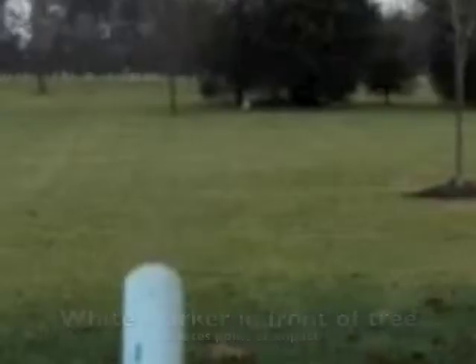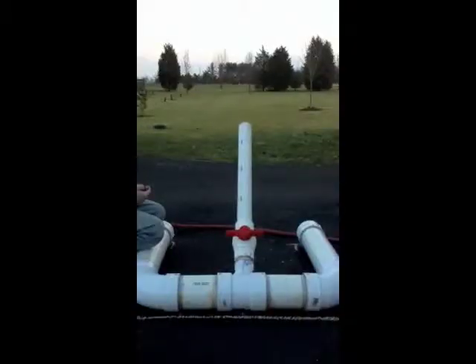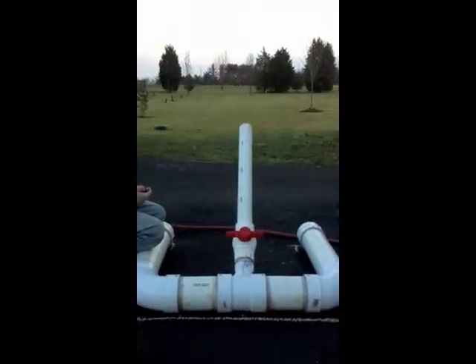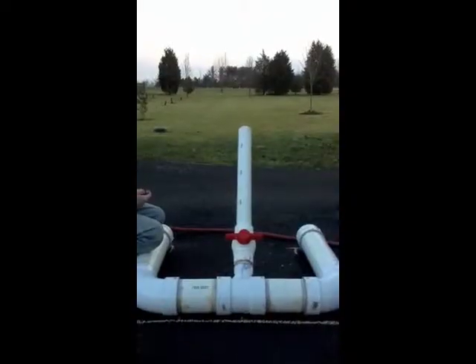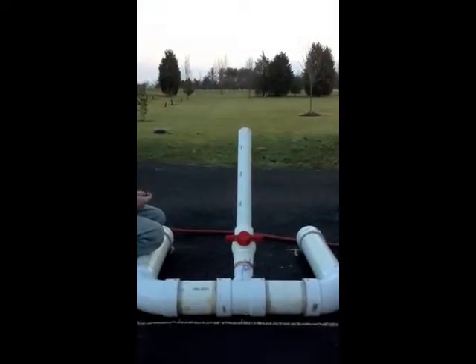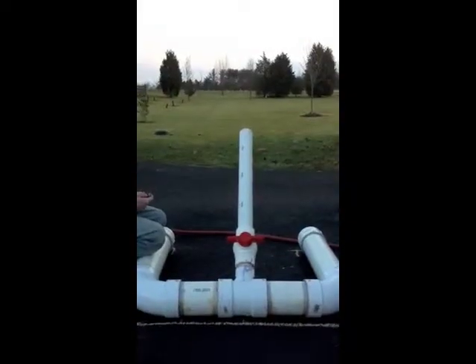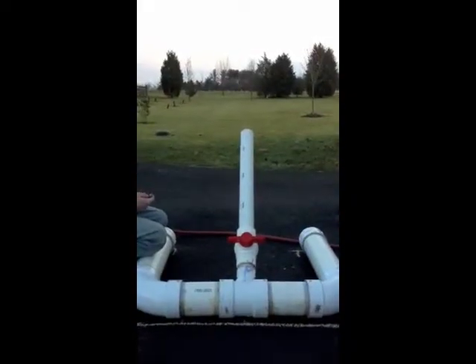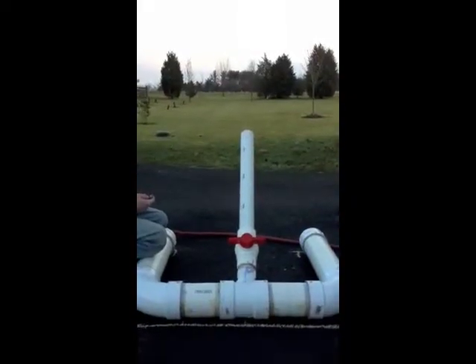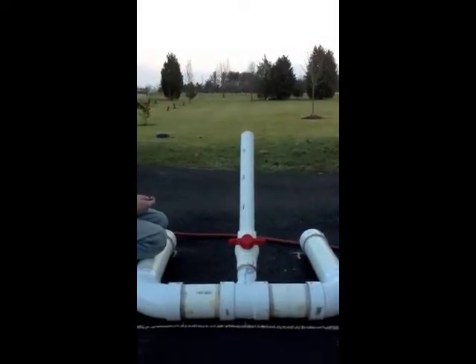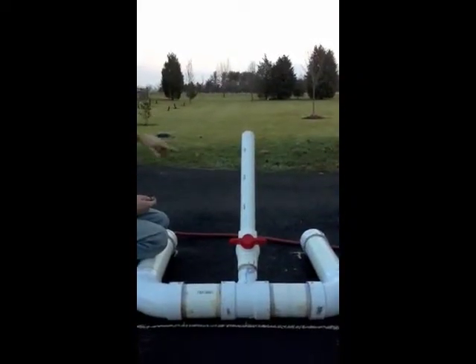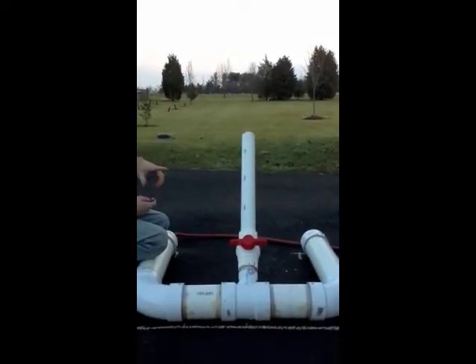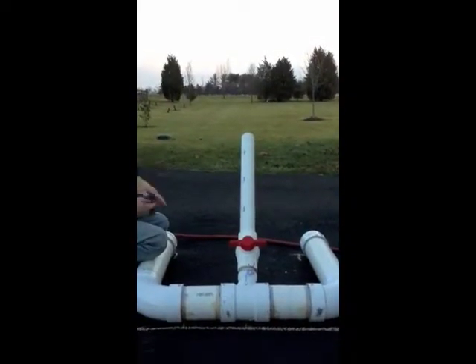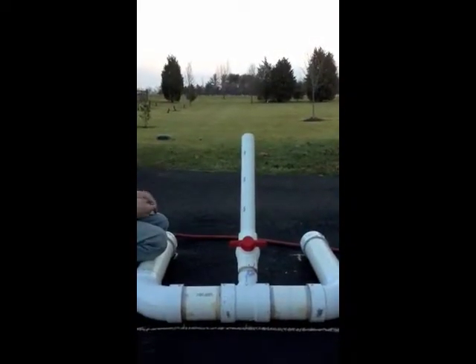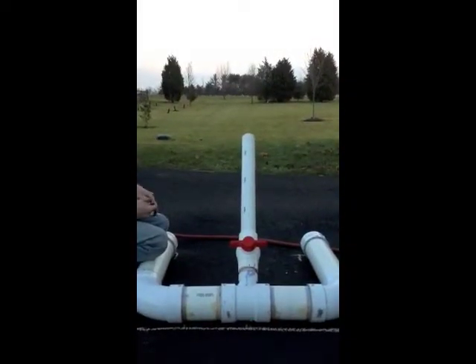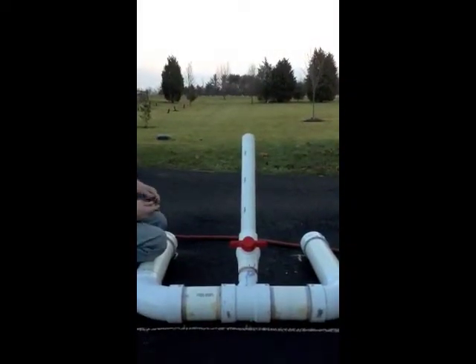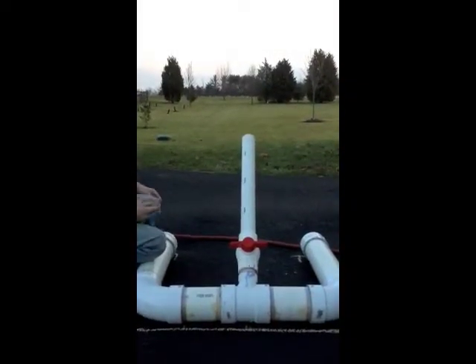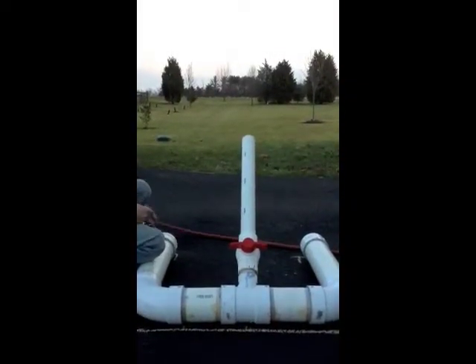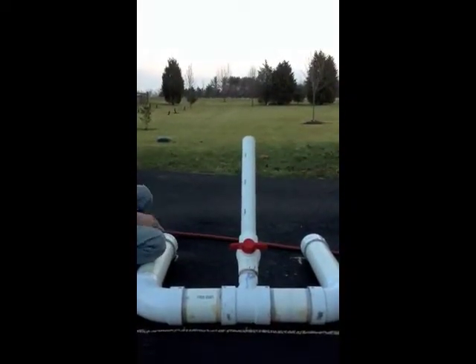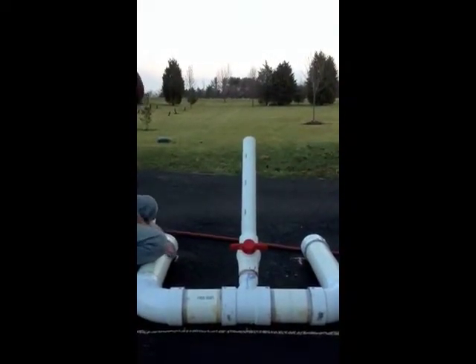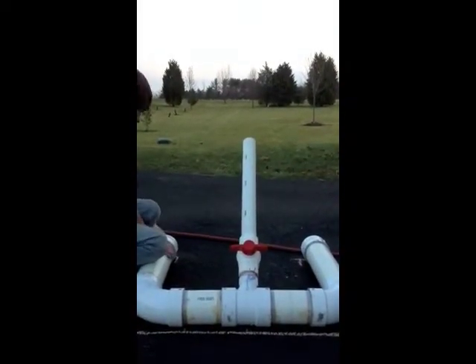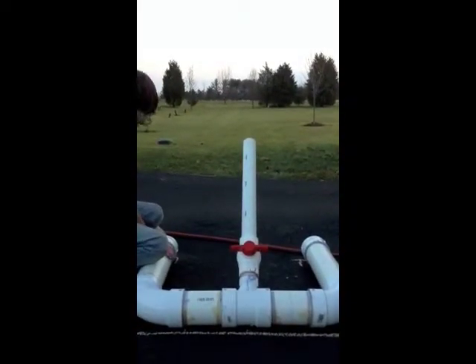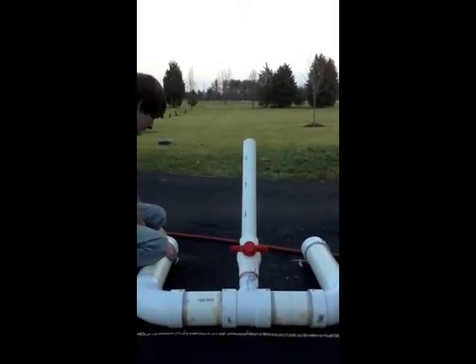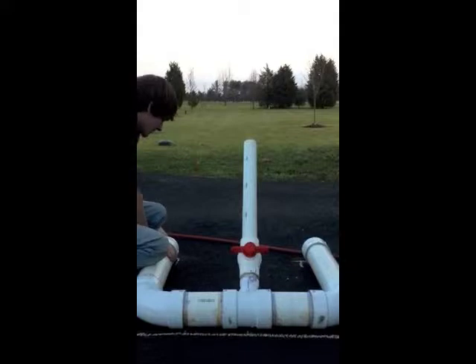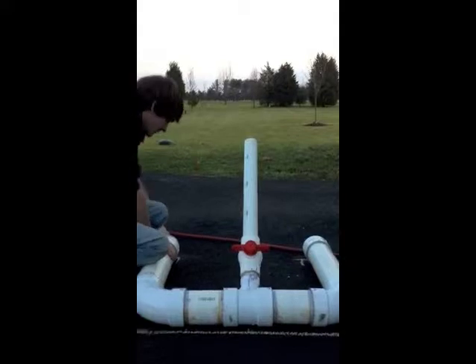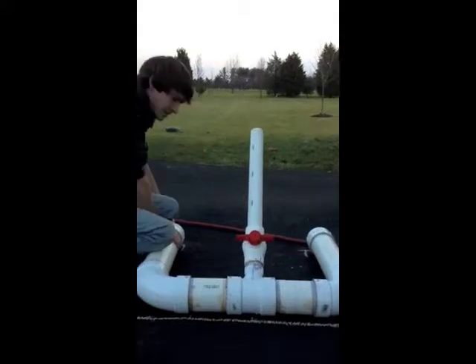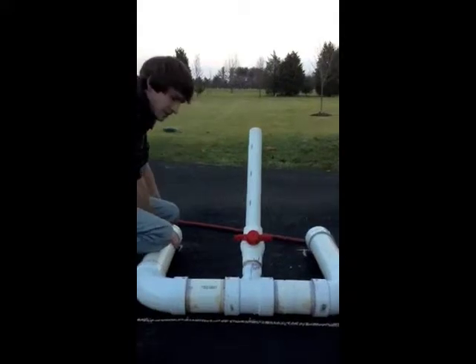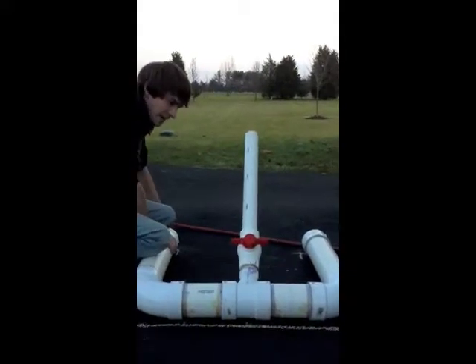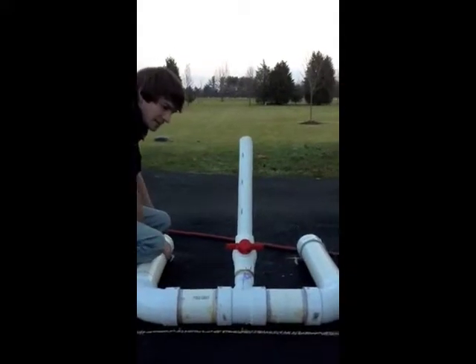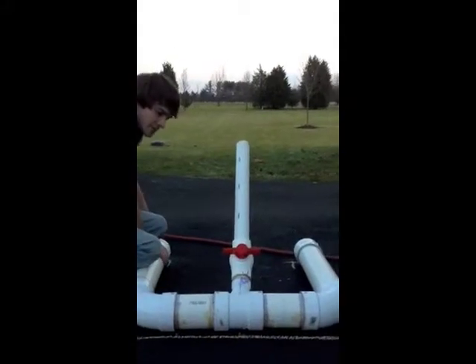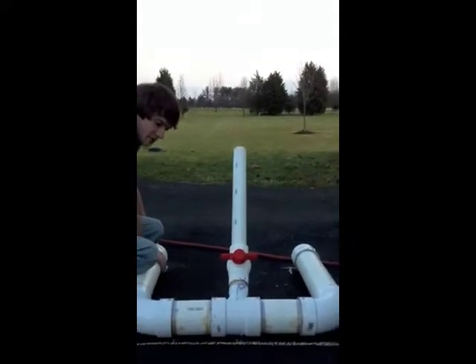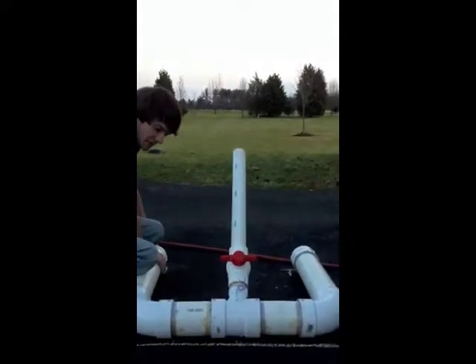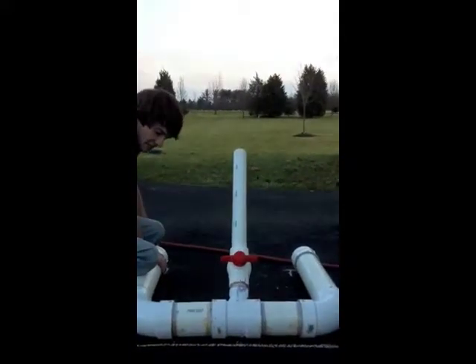Went just about the tree line there. This is test number two at 45 degrees, we're going to back up to 50 PSI.